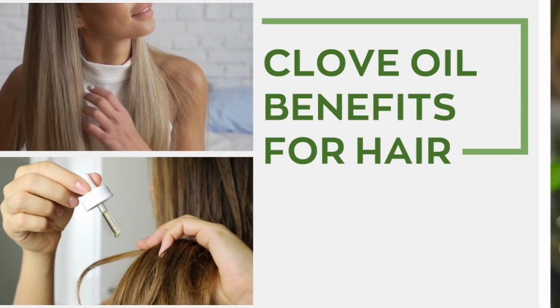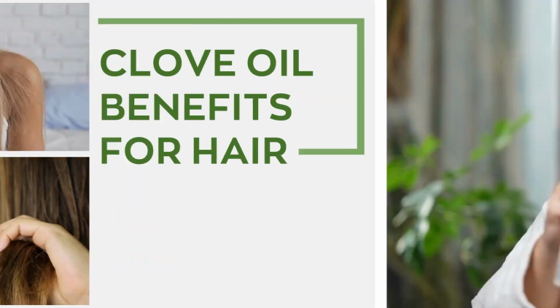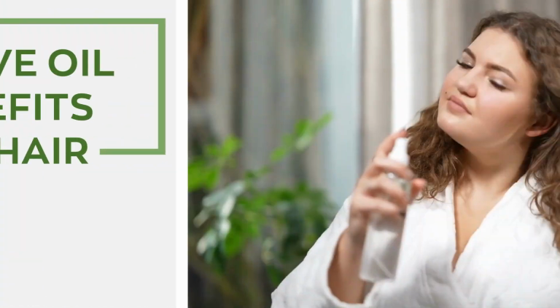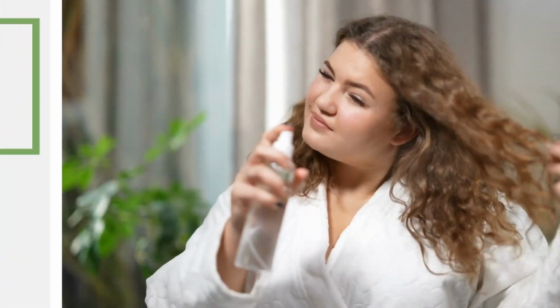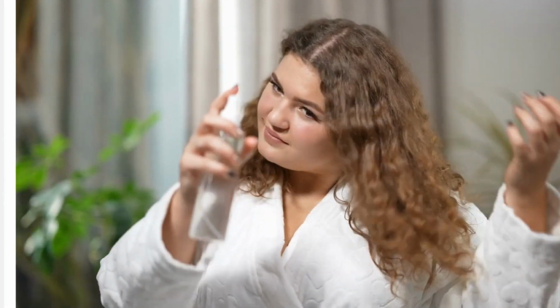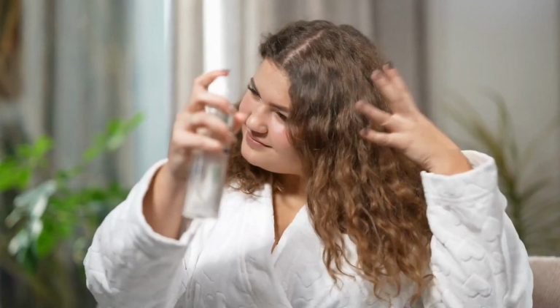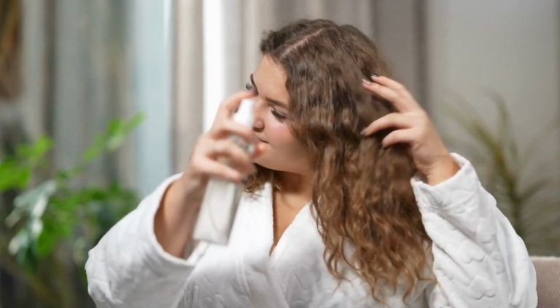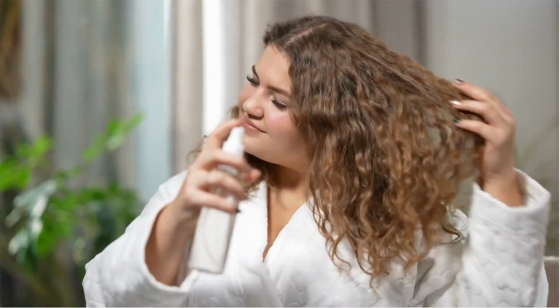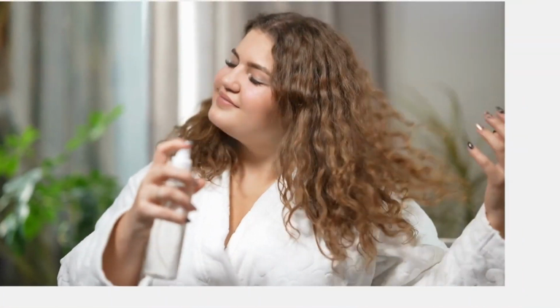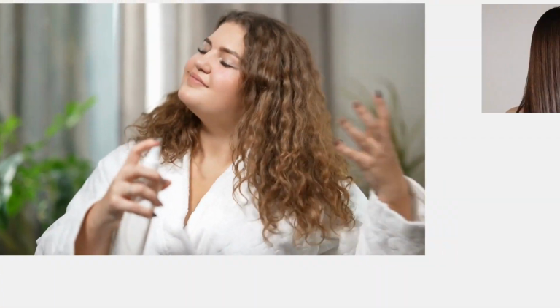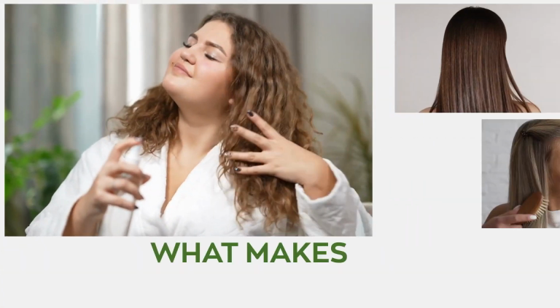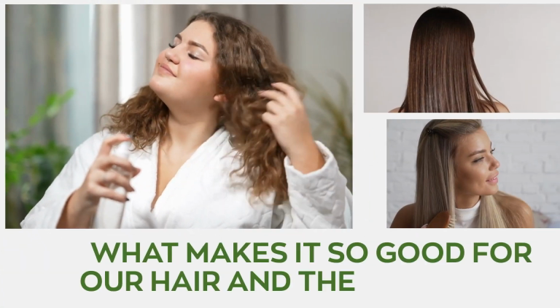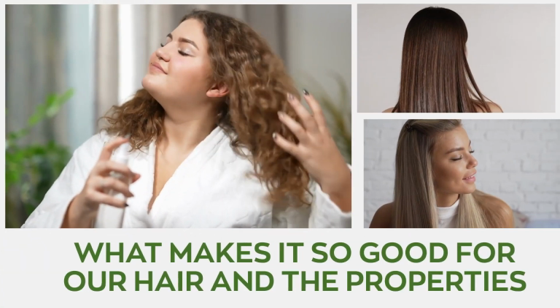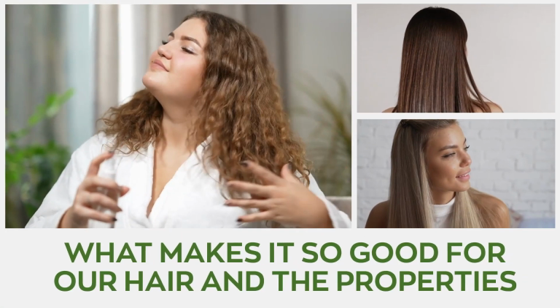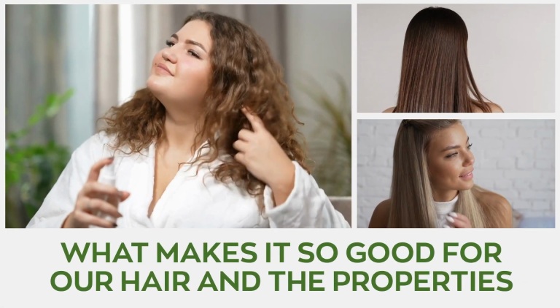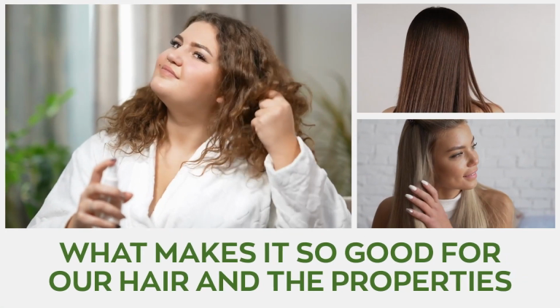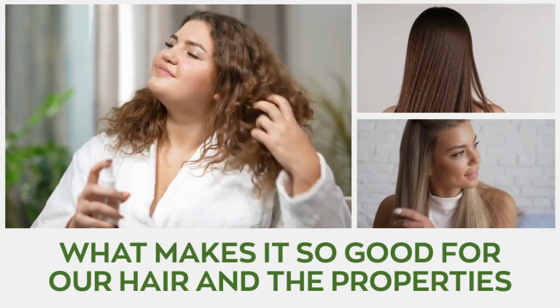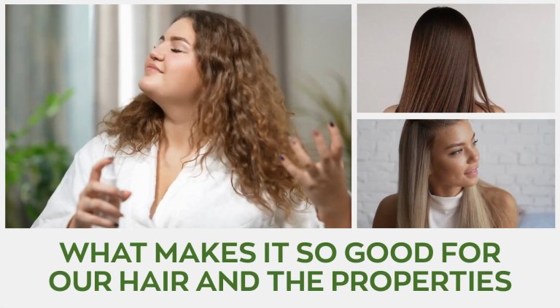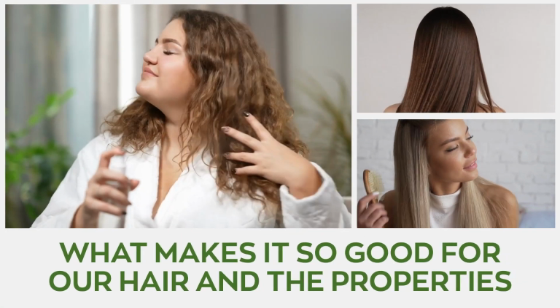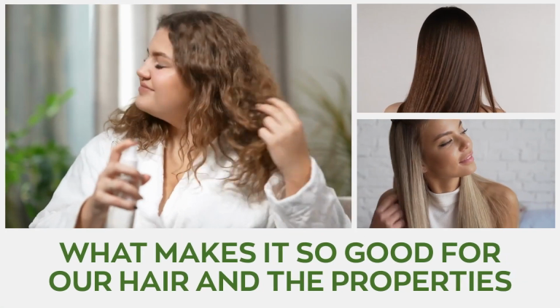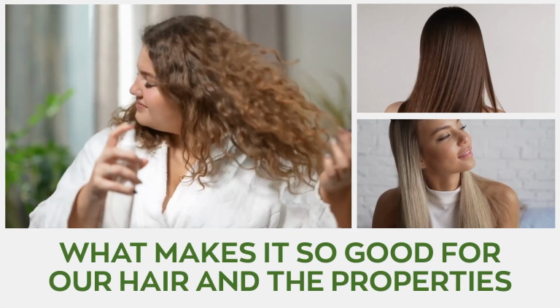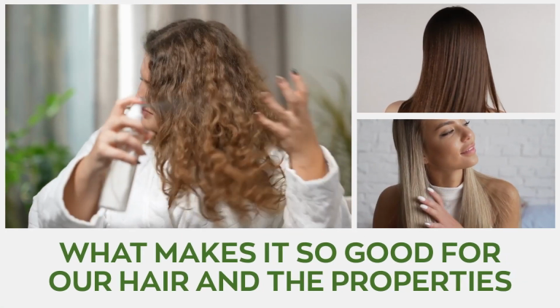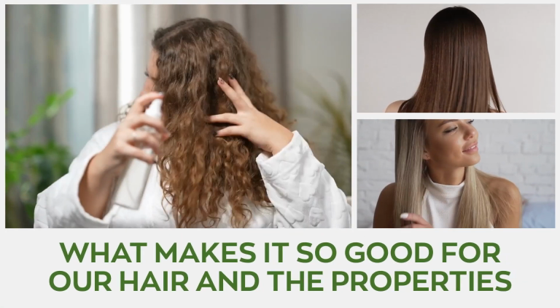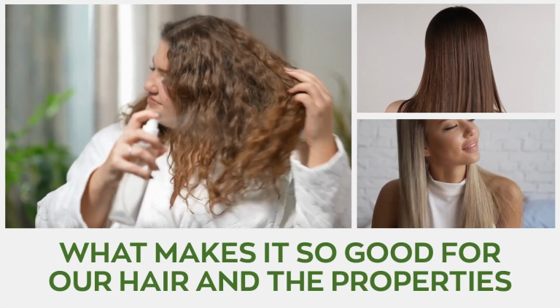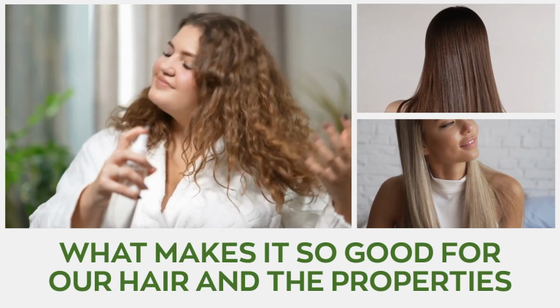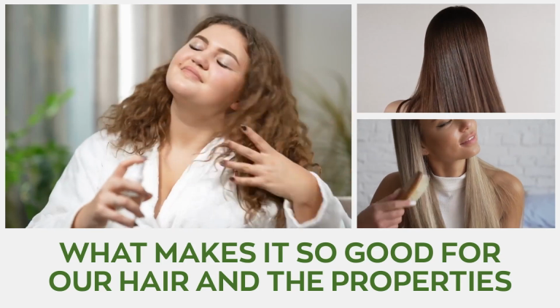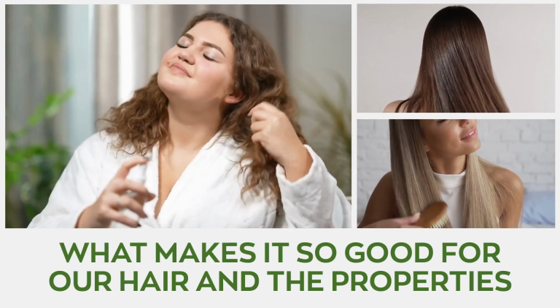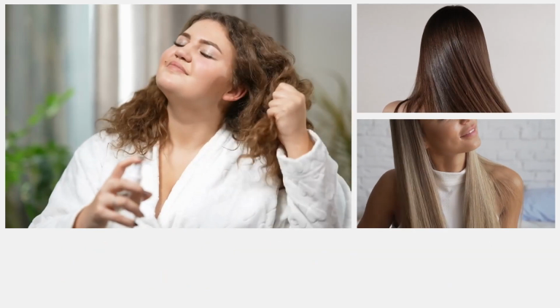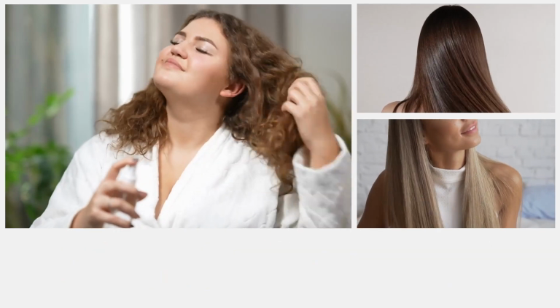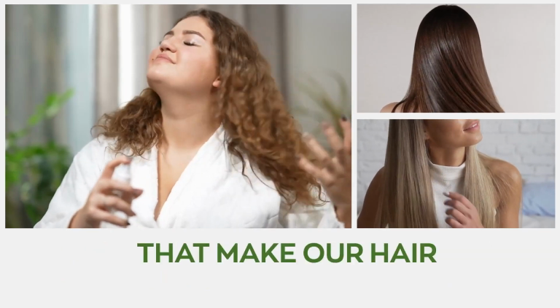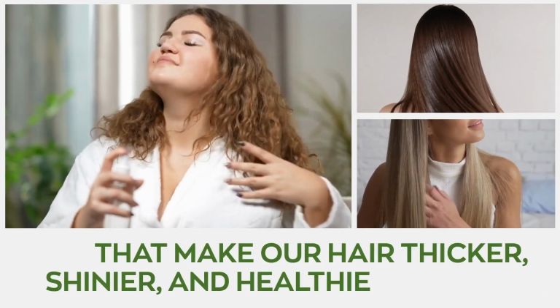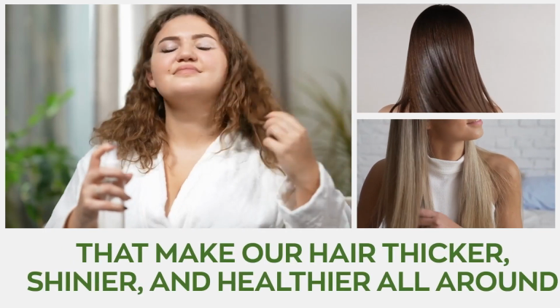We take an in-depth look into what makes clove oil so good for our hair and the properties that make our hair thicker, shinier, and healthier all around.